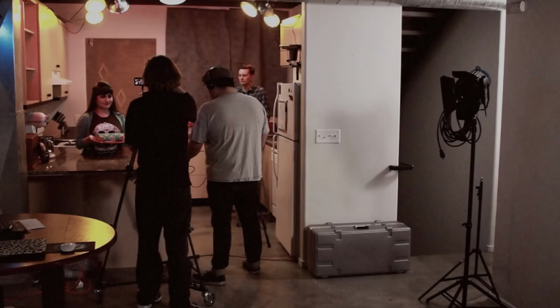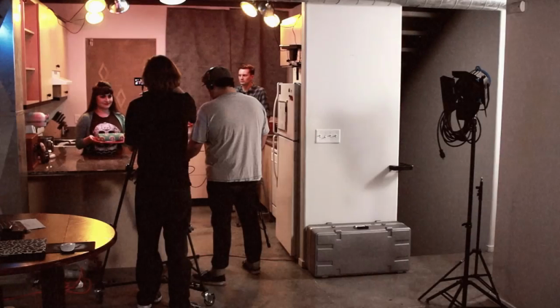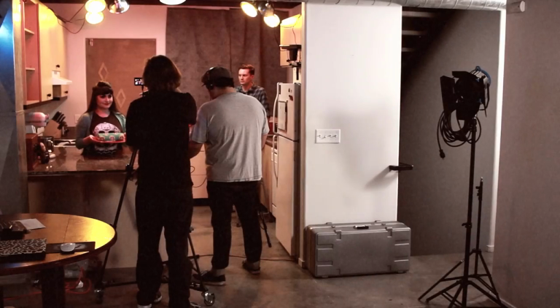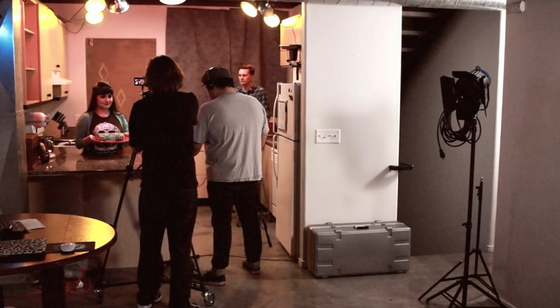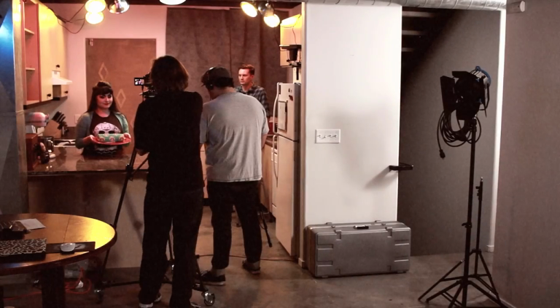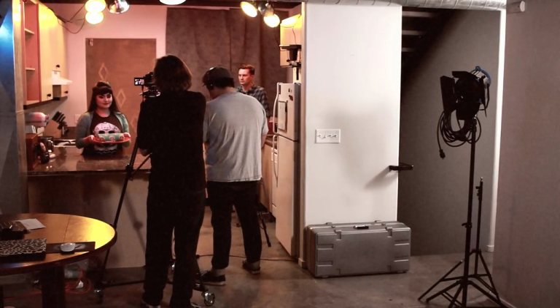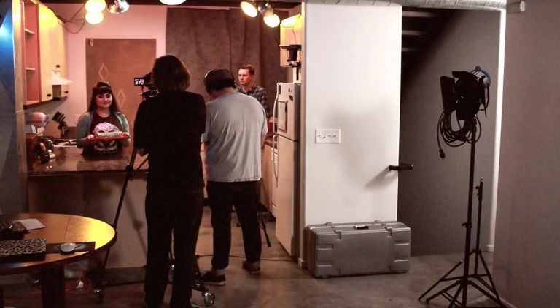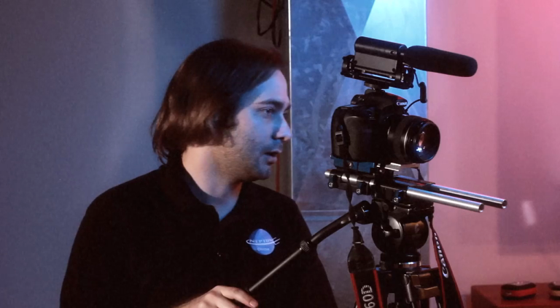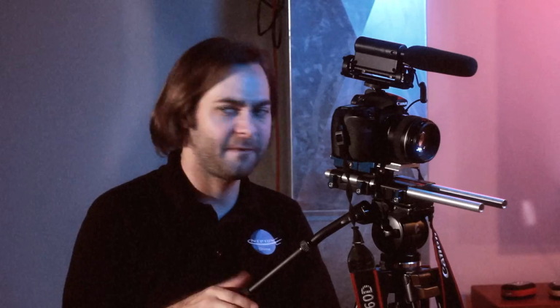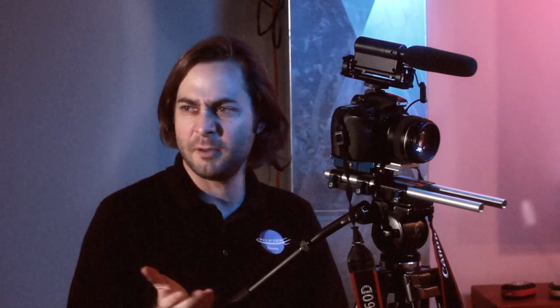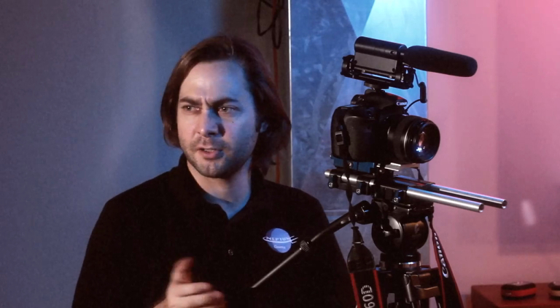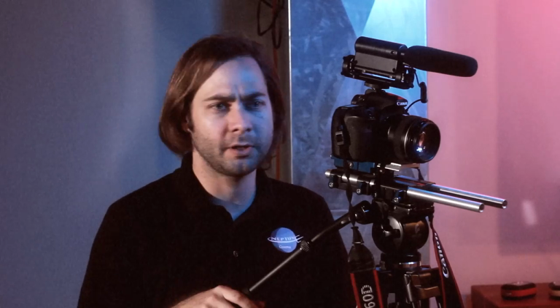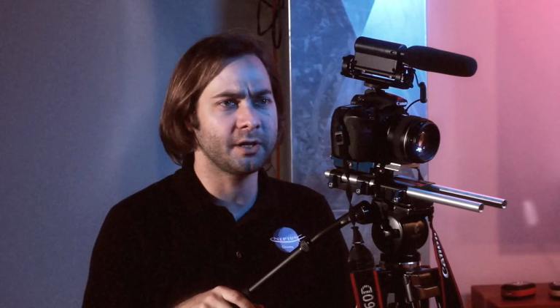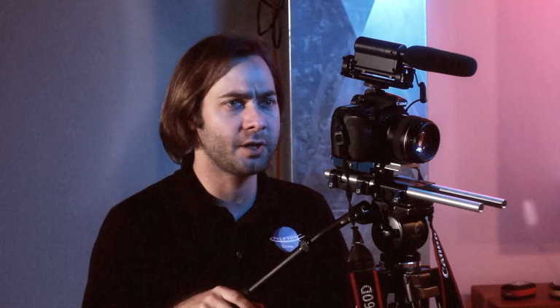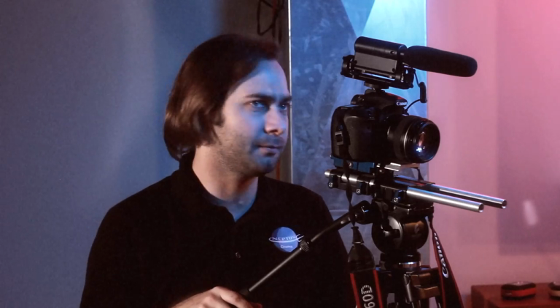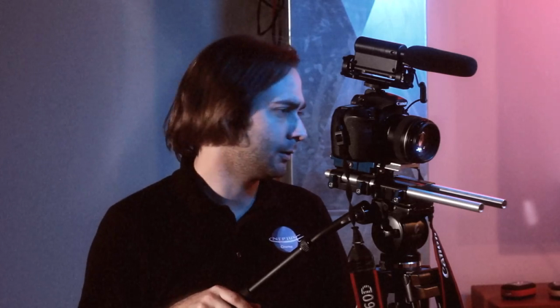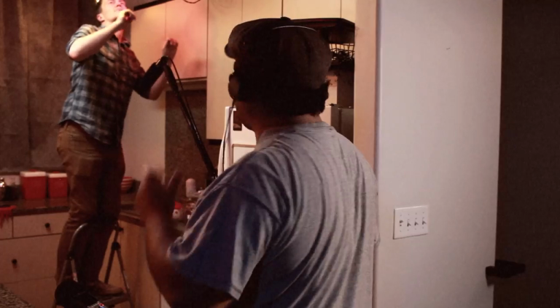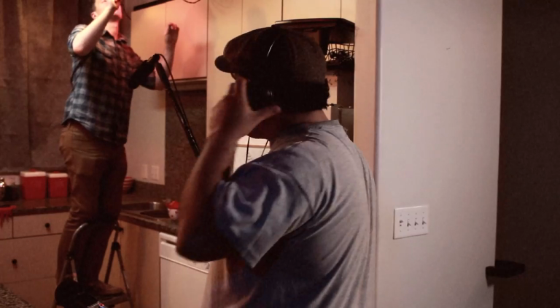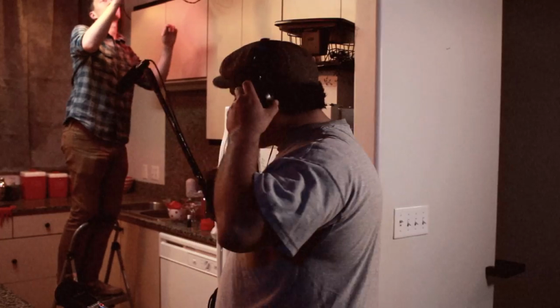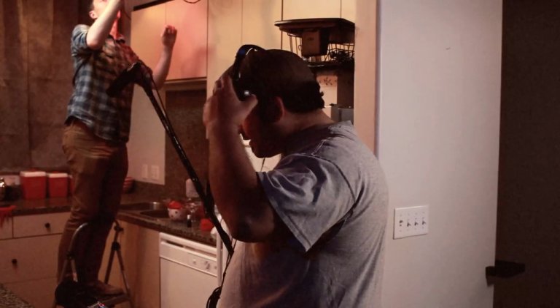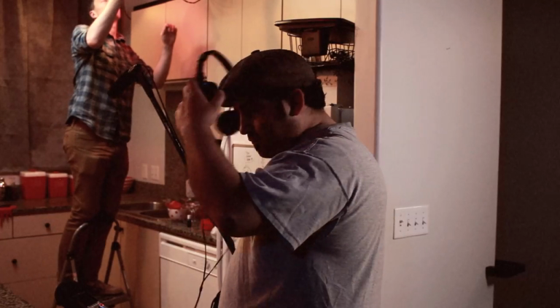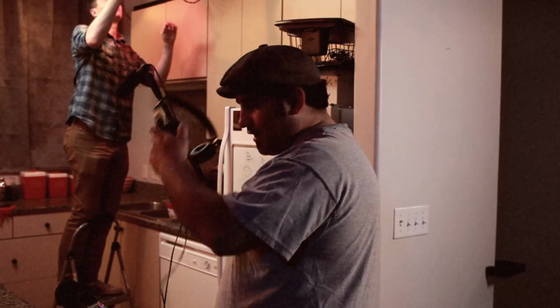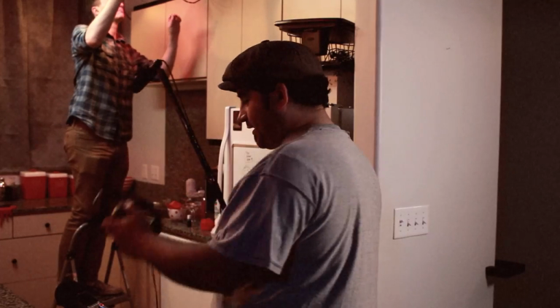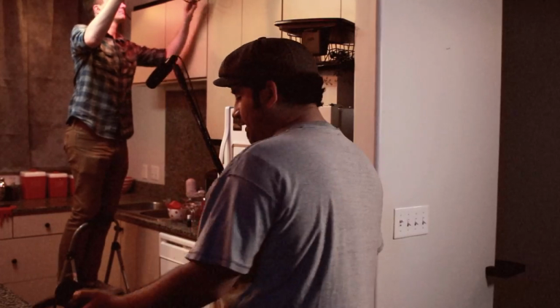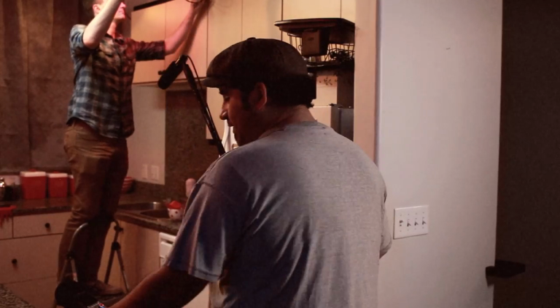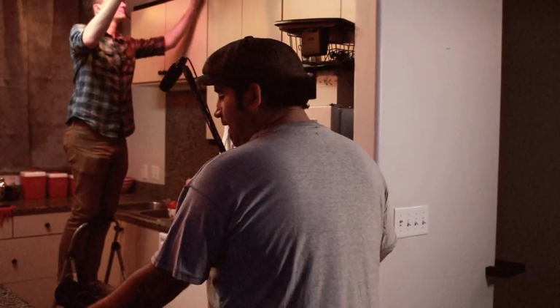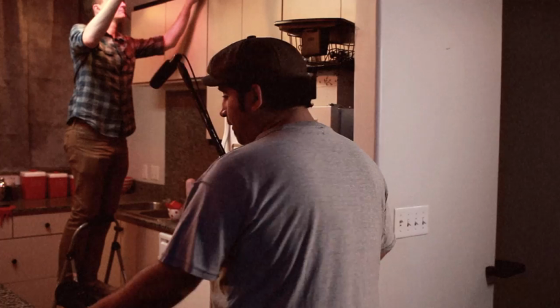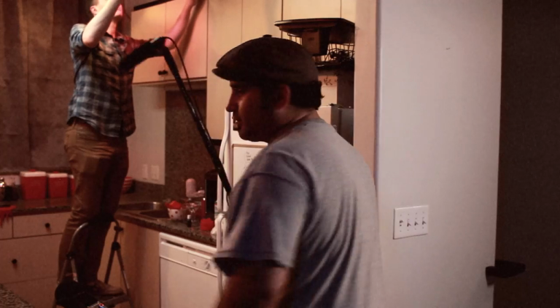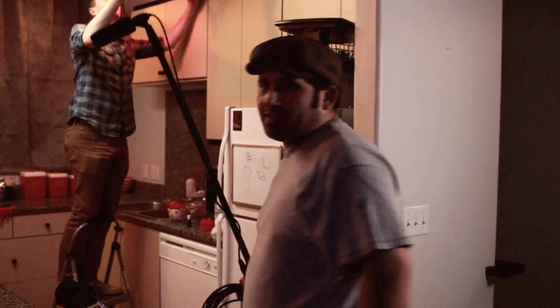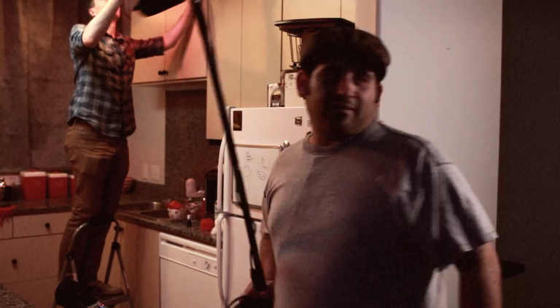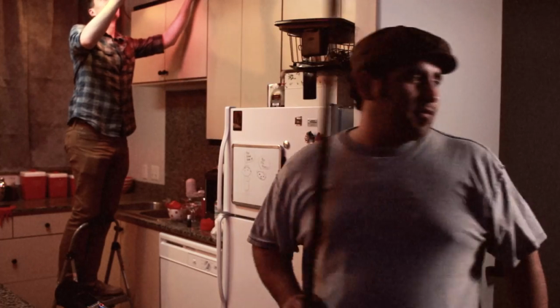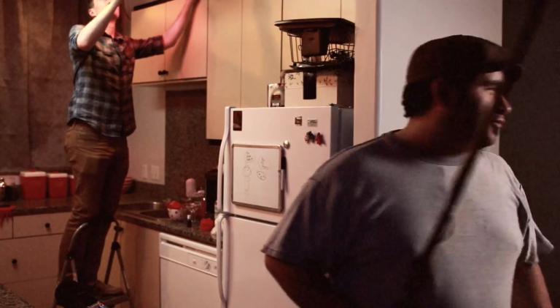Alright, that's good. Five minutes or so until the next shot. Okay, well we're taking a break — I'm gonna go drop the kids off at the pool.